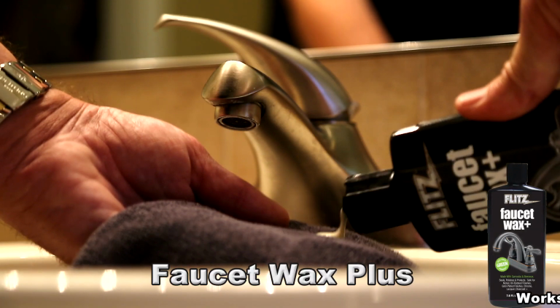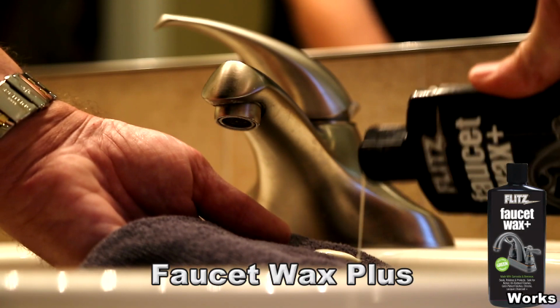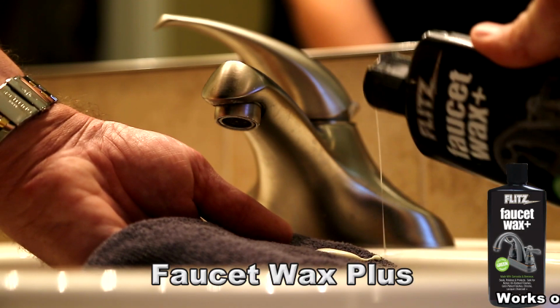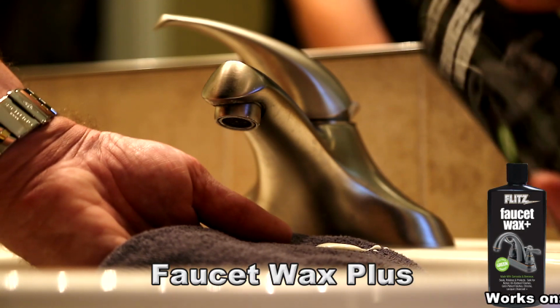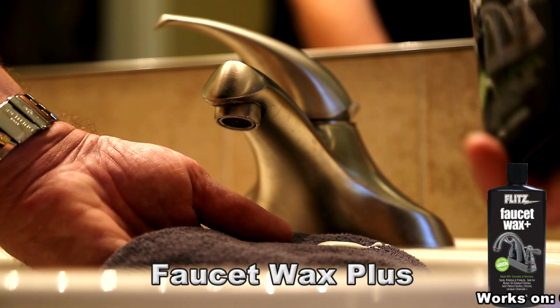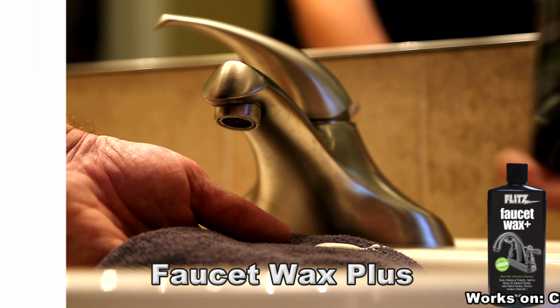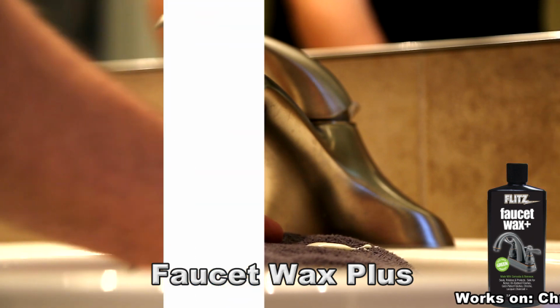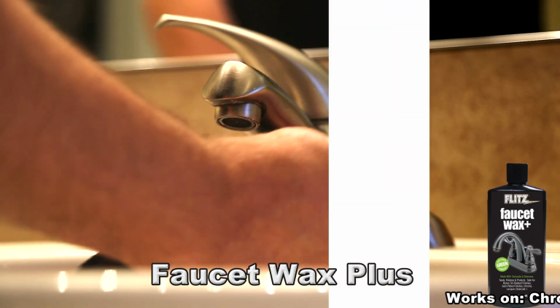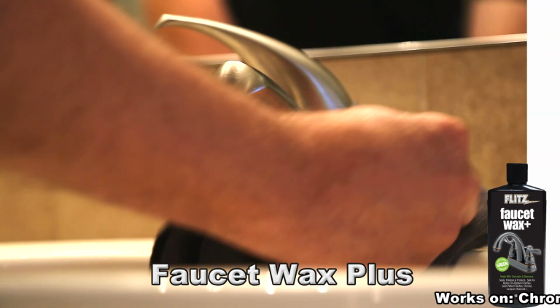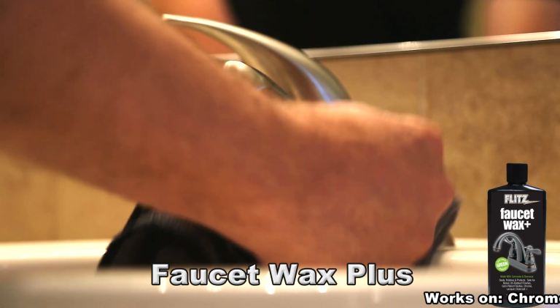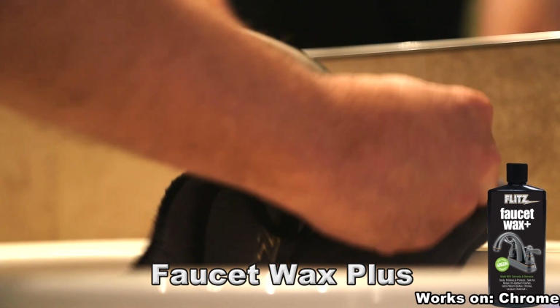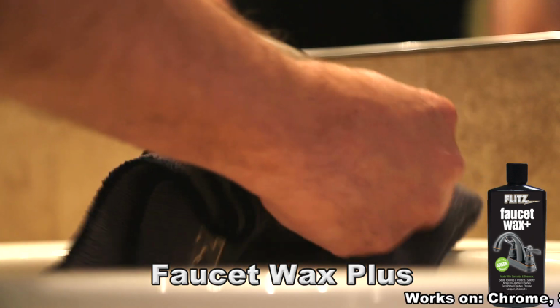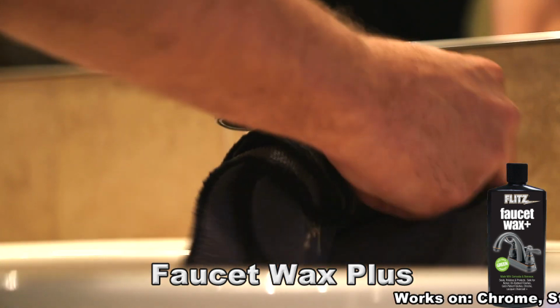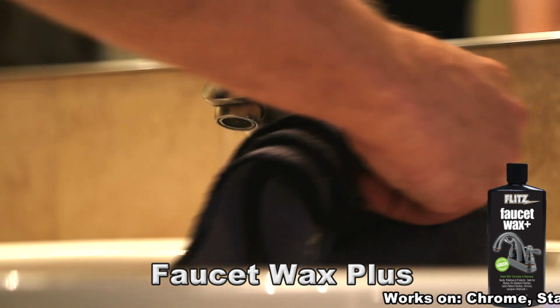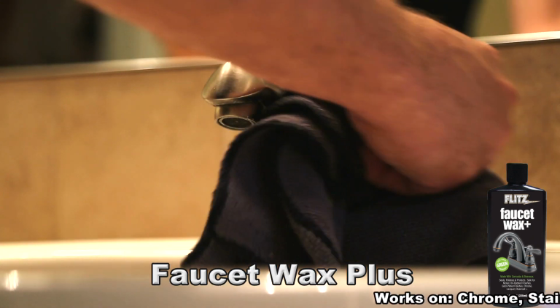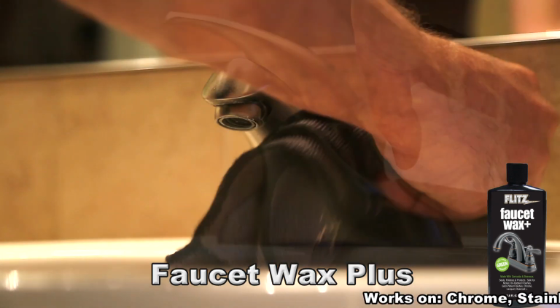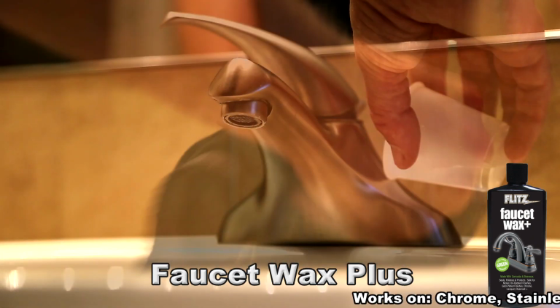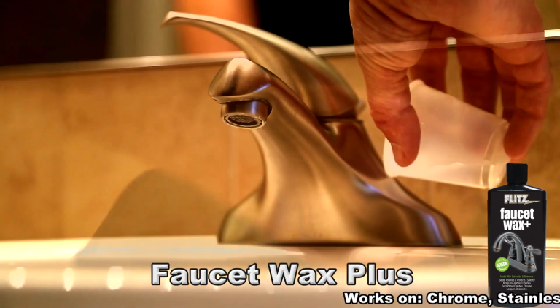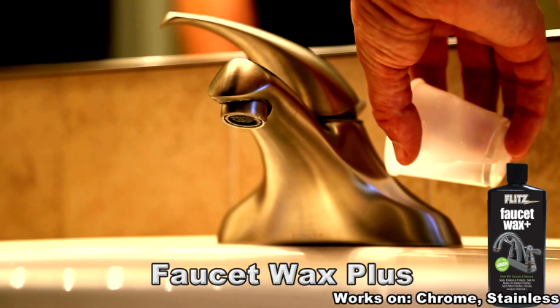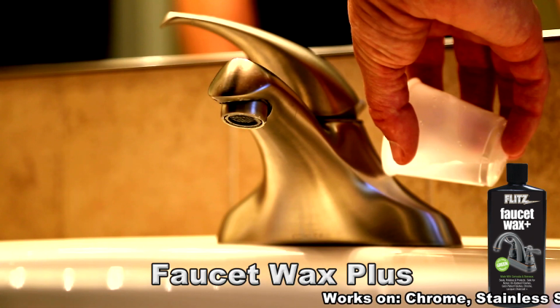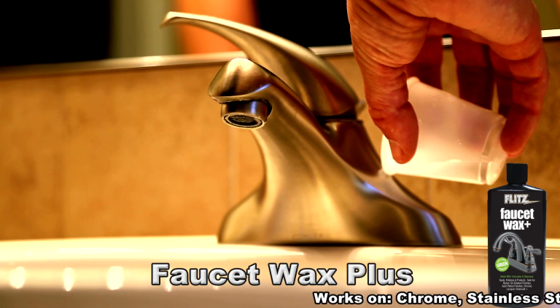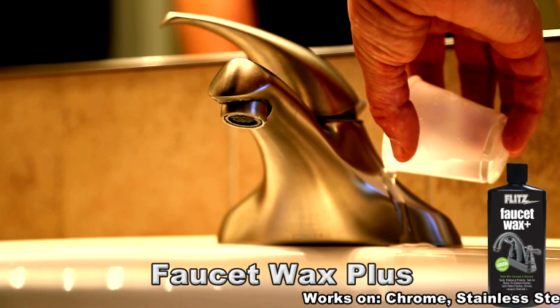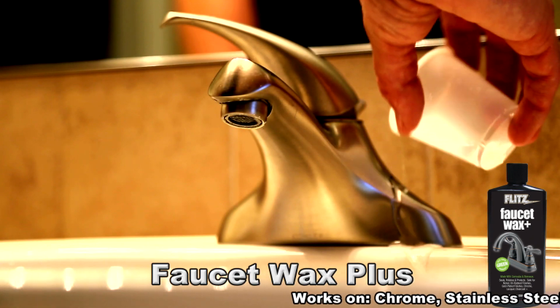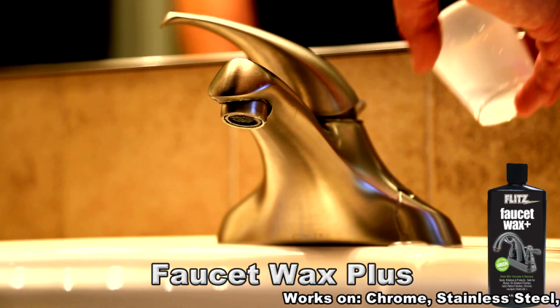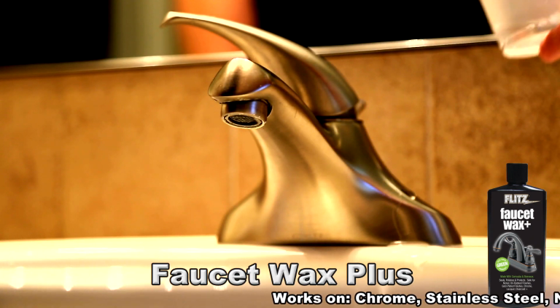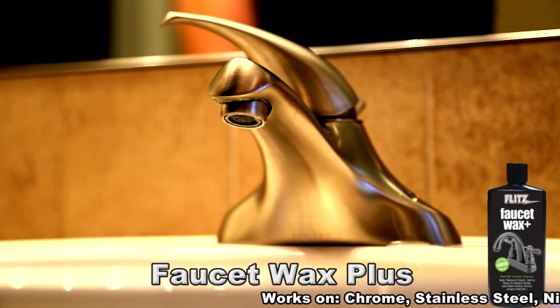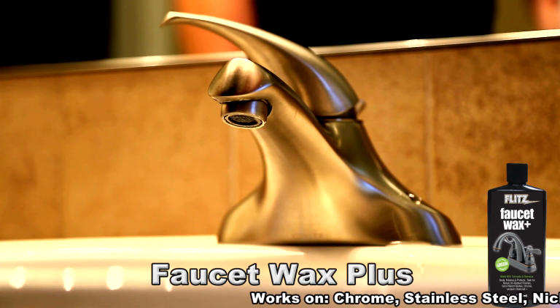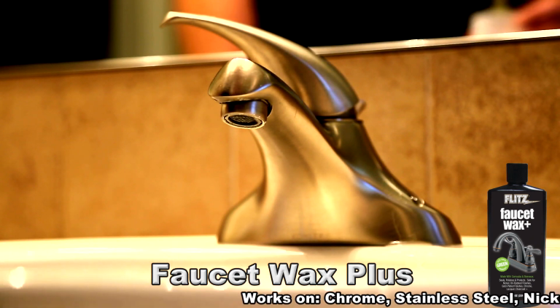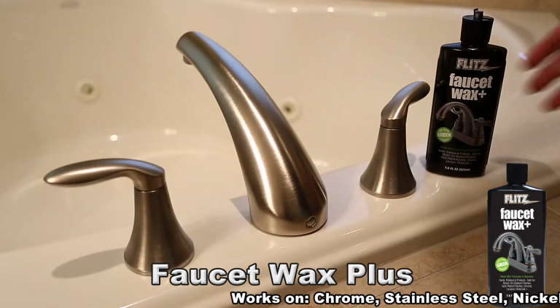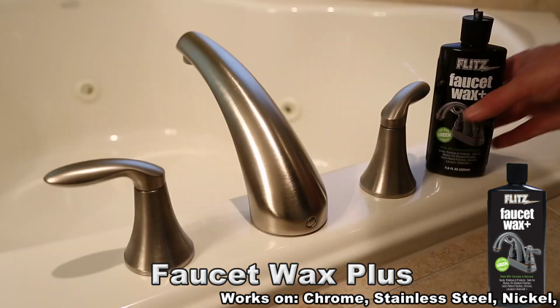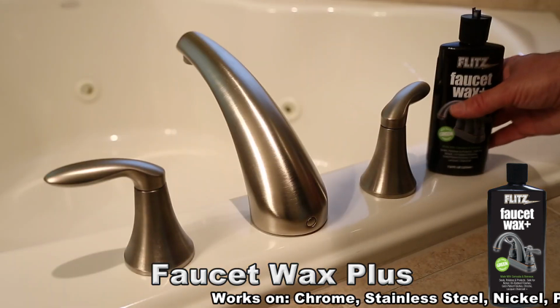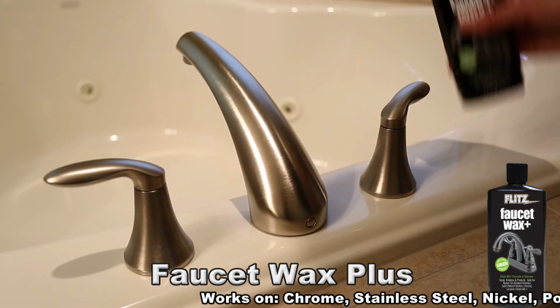When it comes time to sealing, polishing, and protecting your finishes, use what the manufacturers recommend: Flitz Faucet Wax Plus.